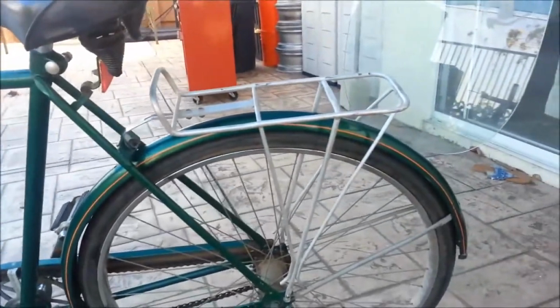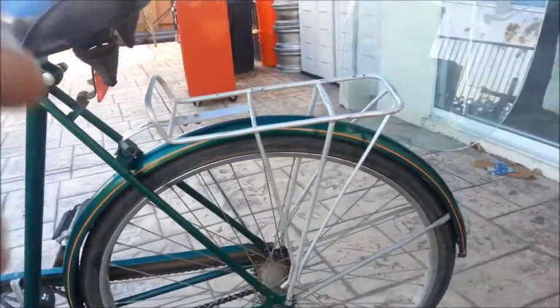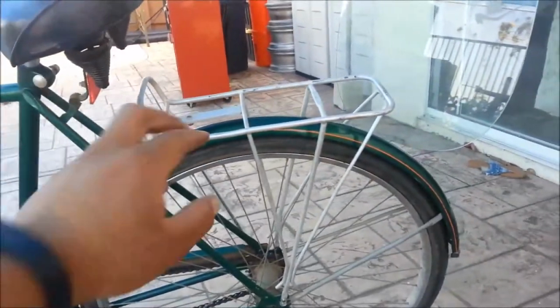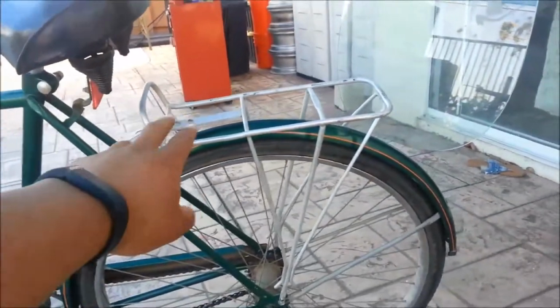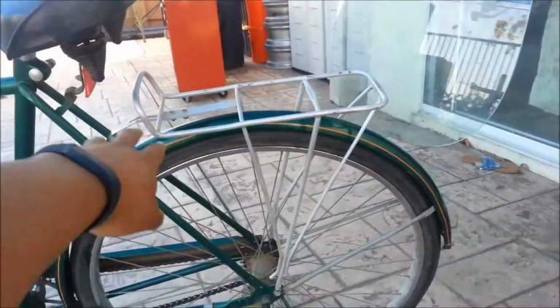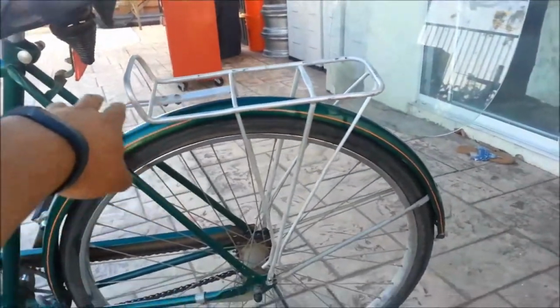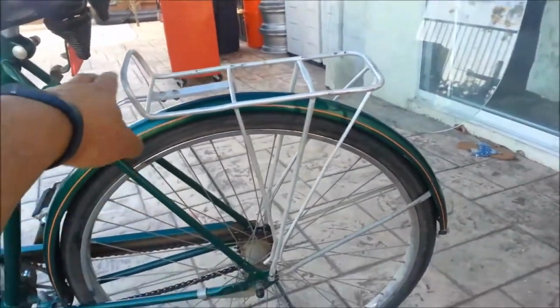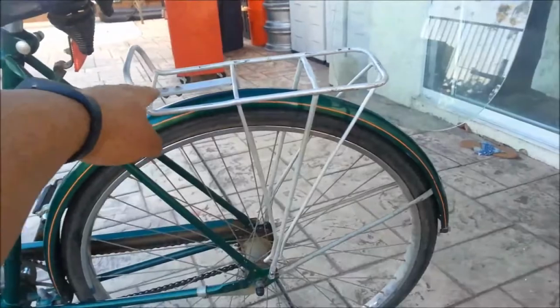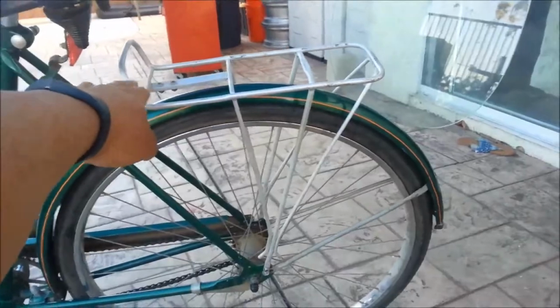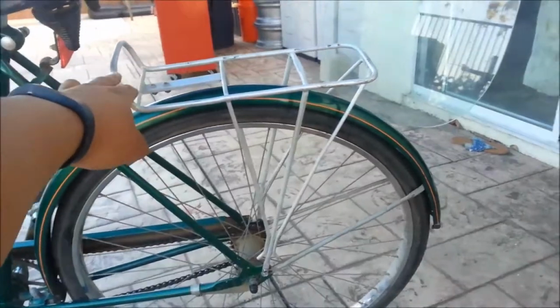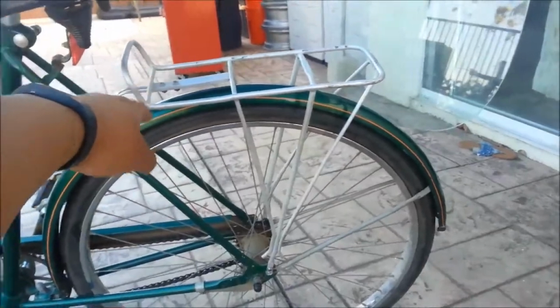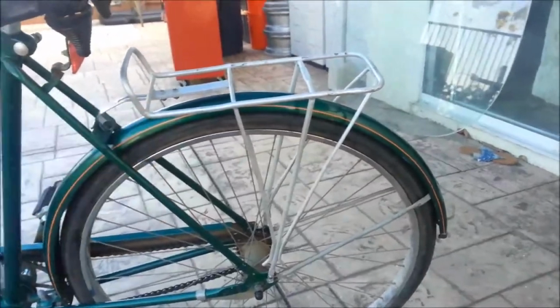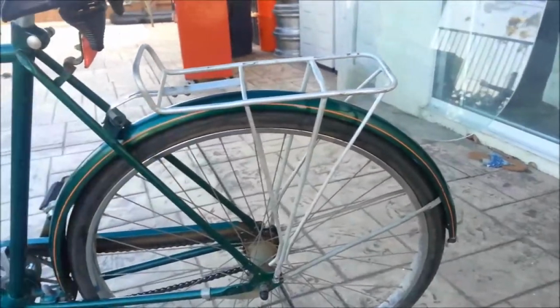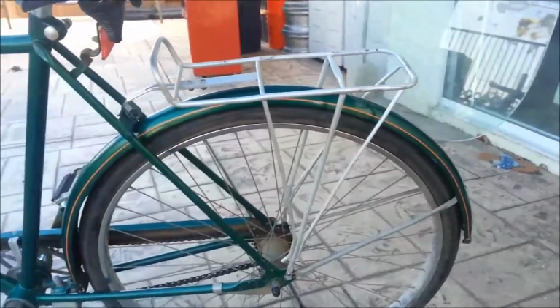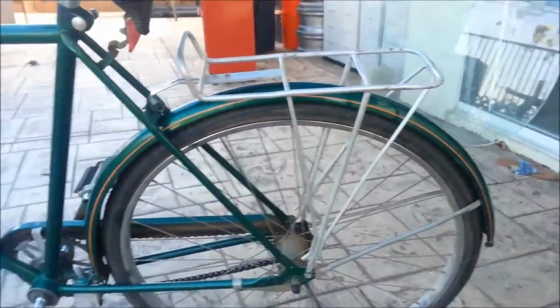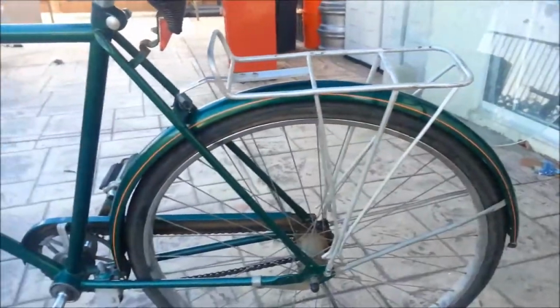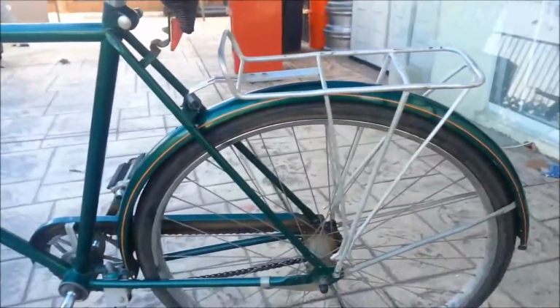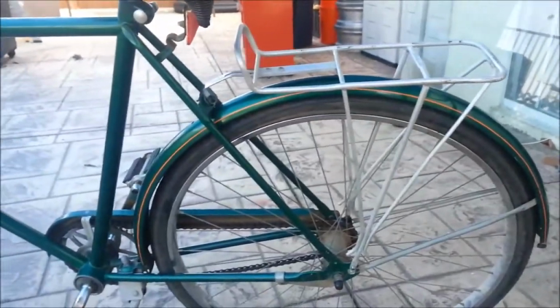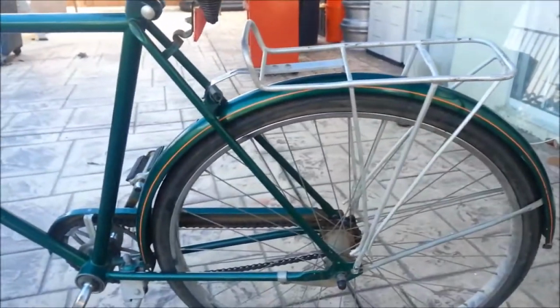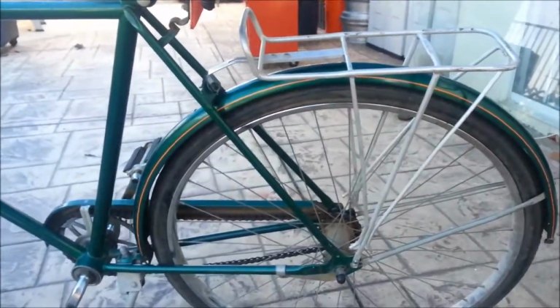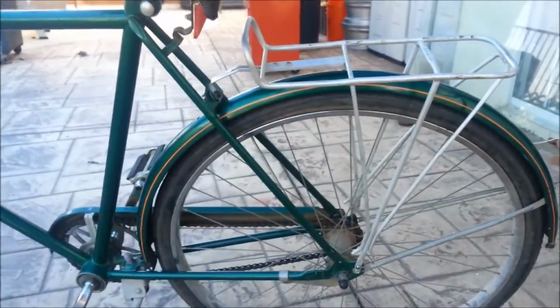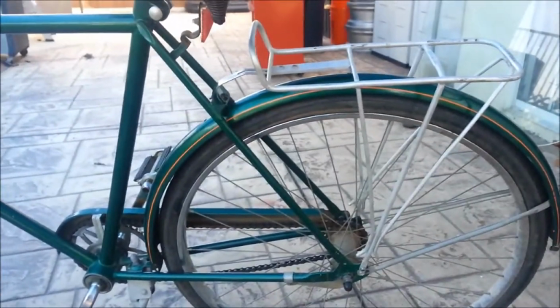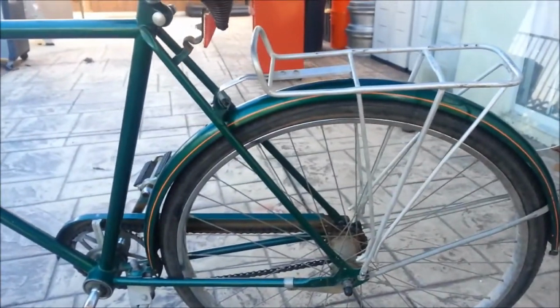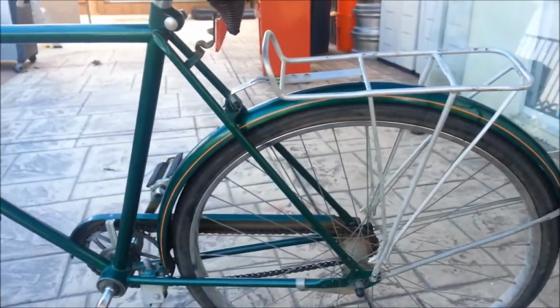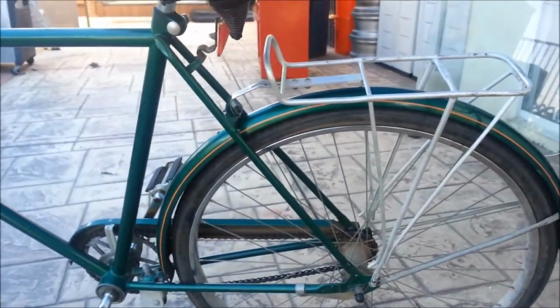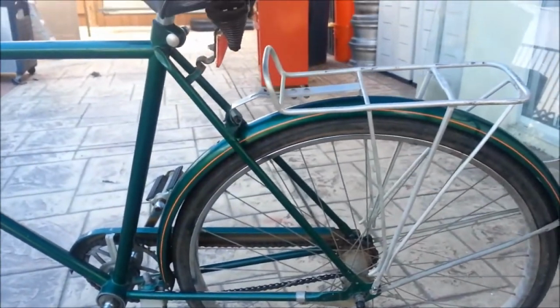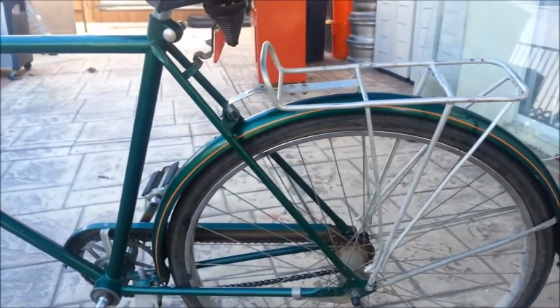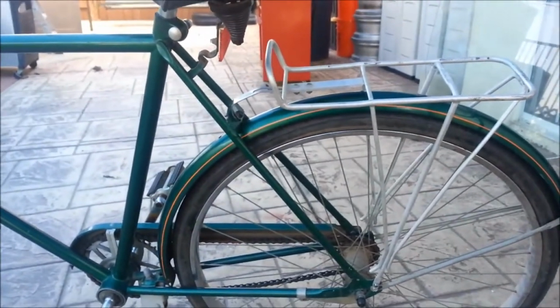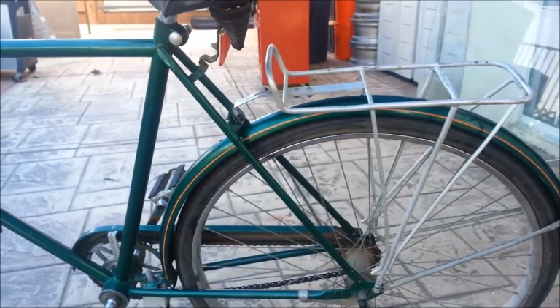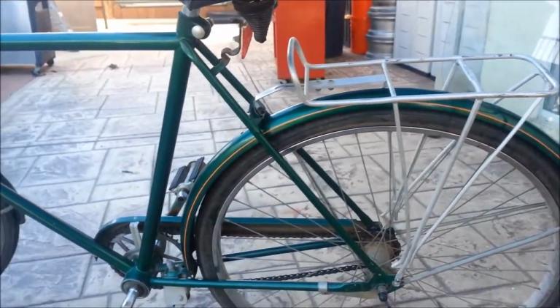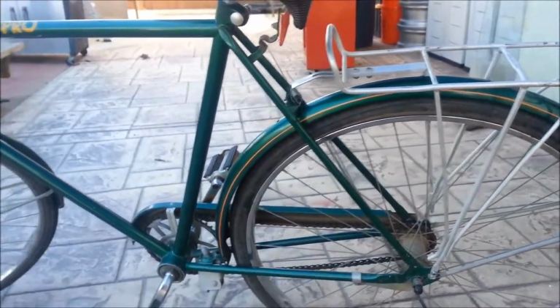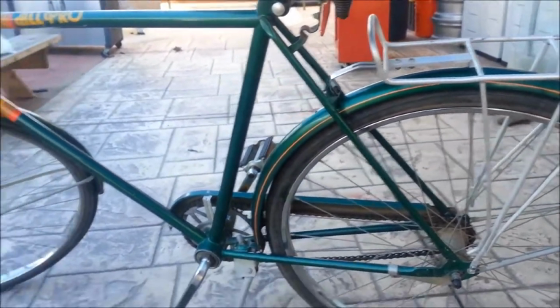This is actually my old rack. I put this on myself for one of my old projects. I think it looks really good together.